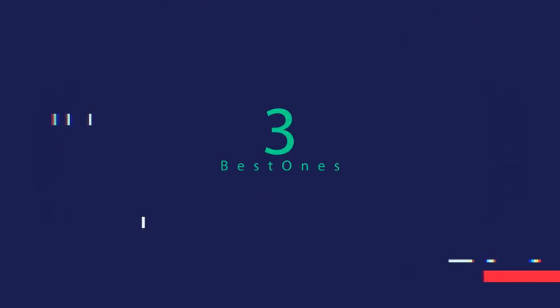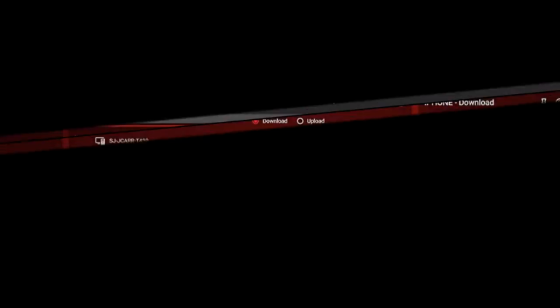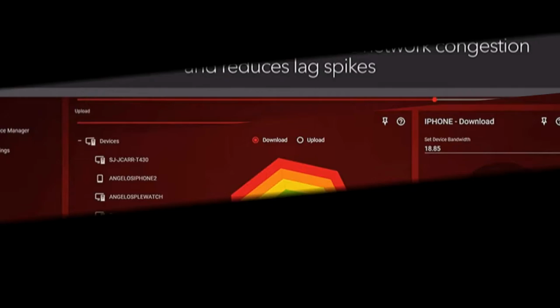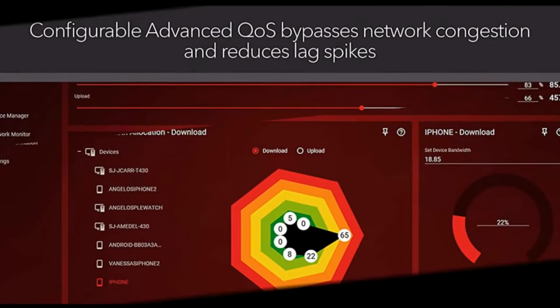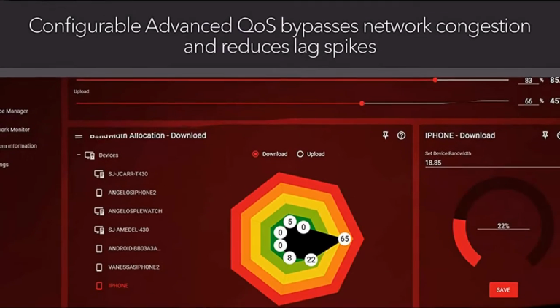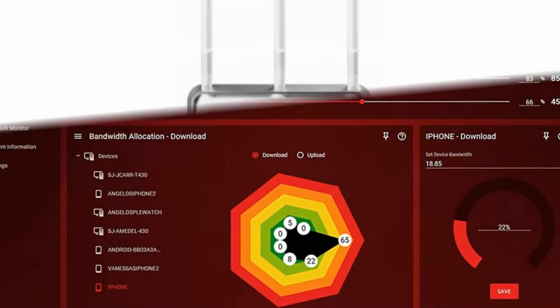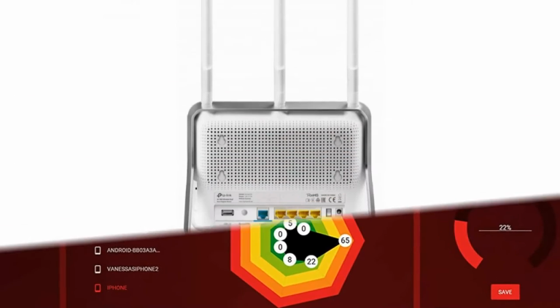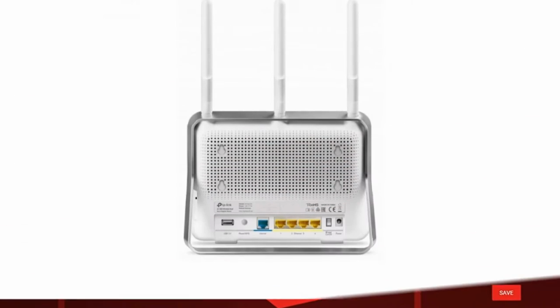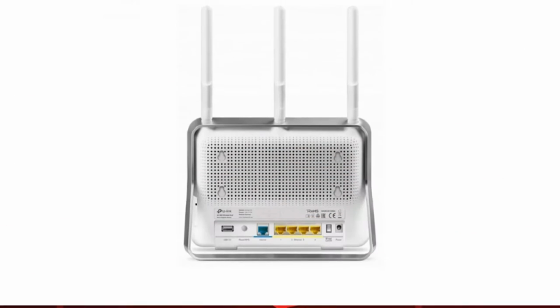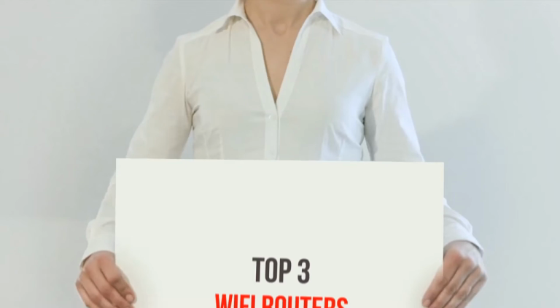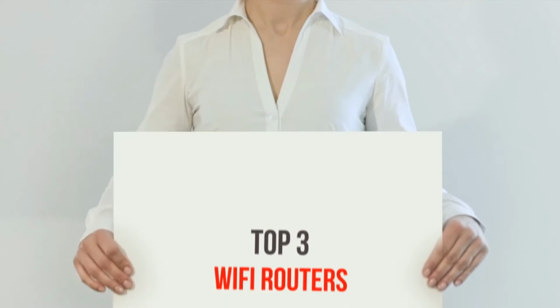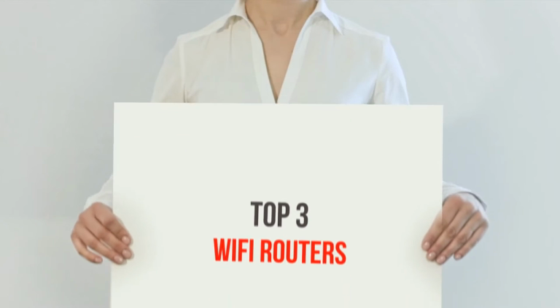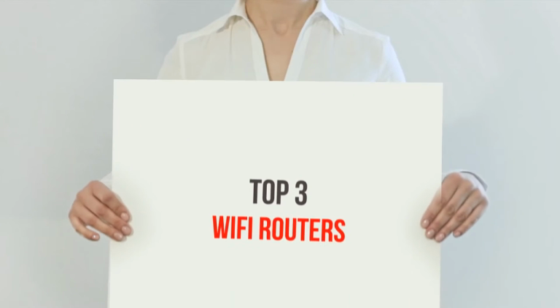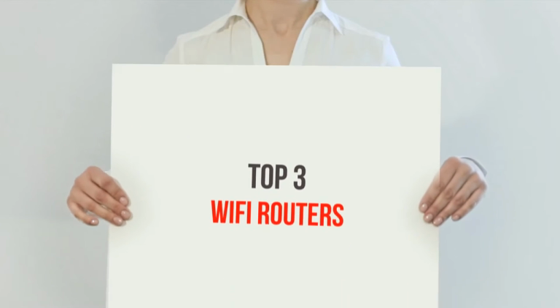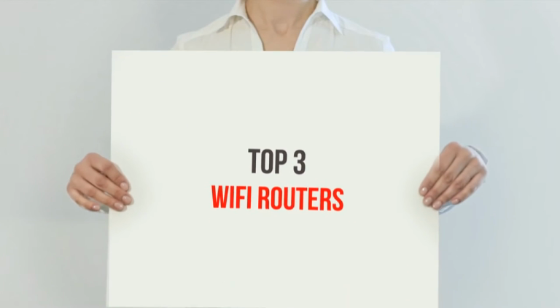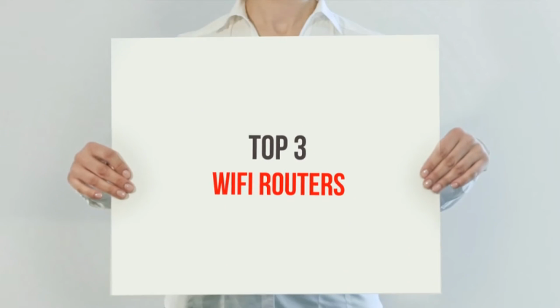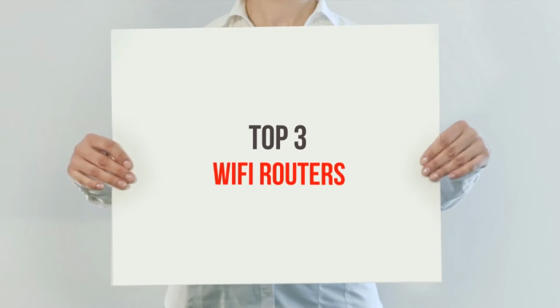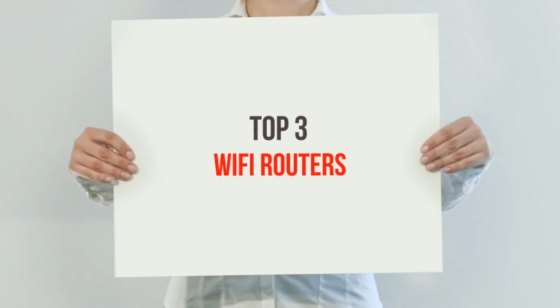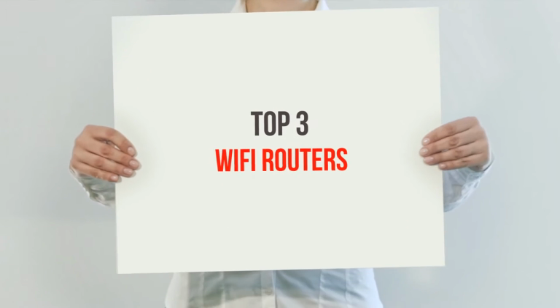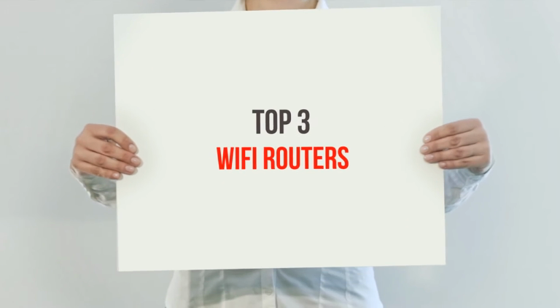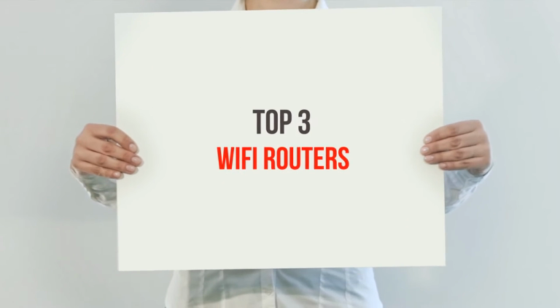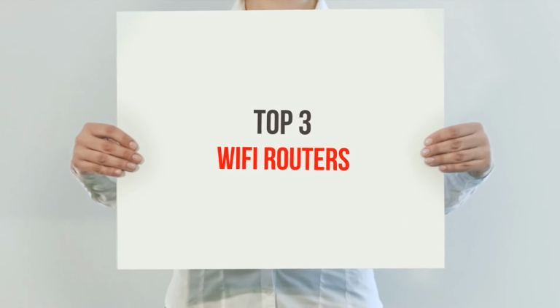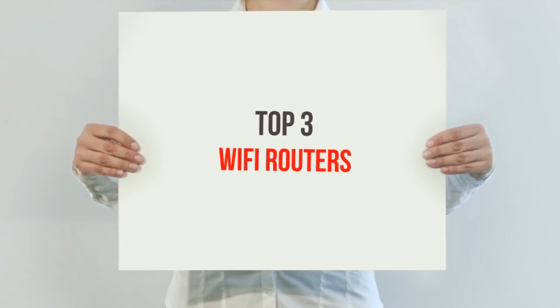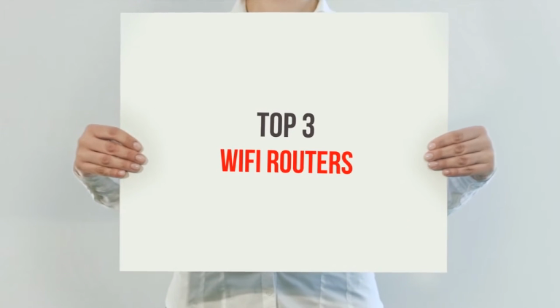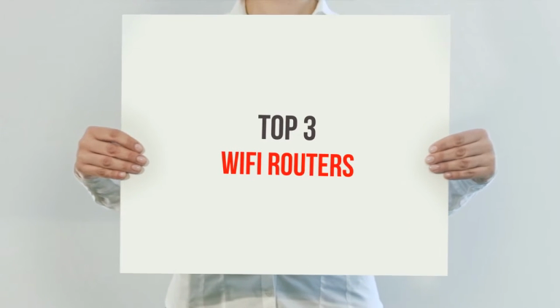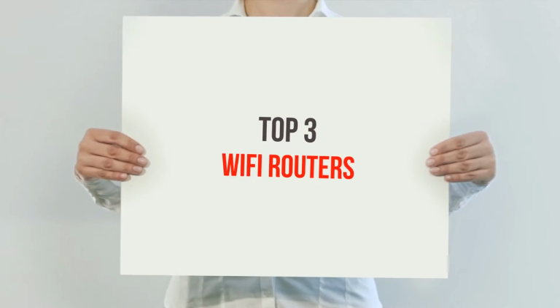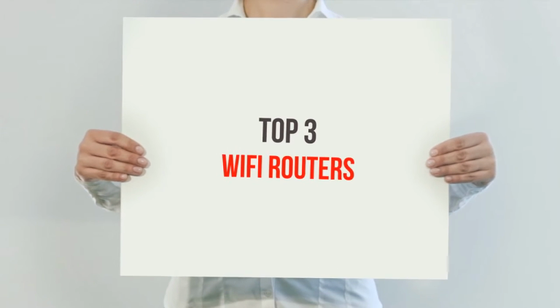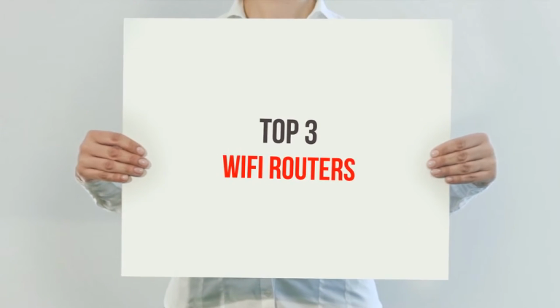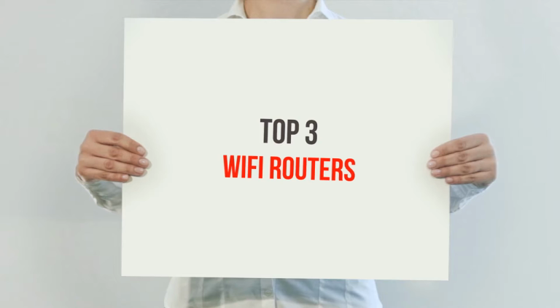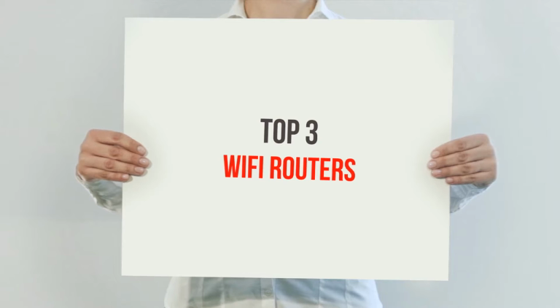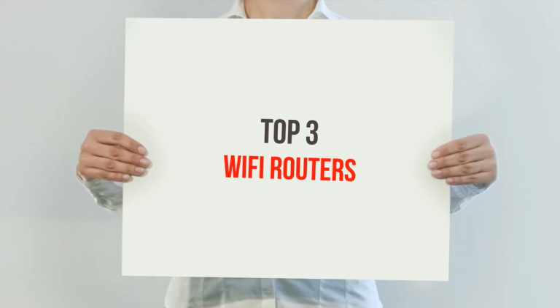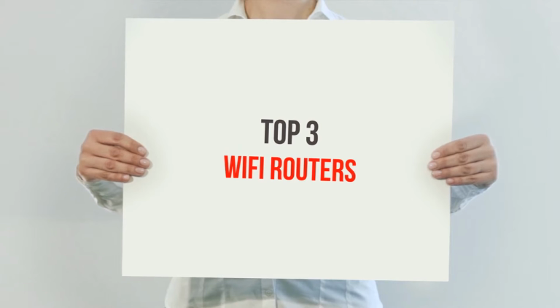Hi guys, welcome back to my channel. In today's video, we're going to check out the top 3 best Wi-Fi routers.